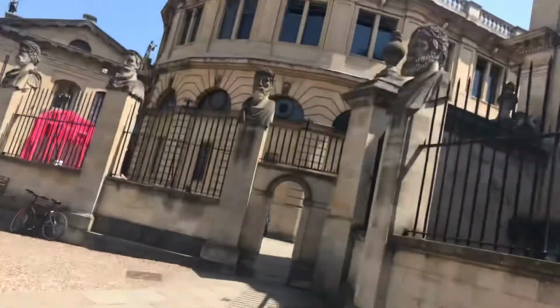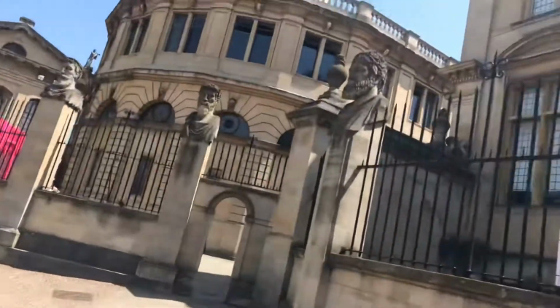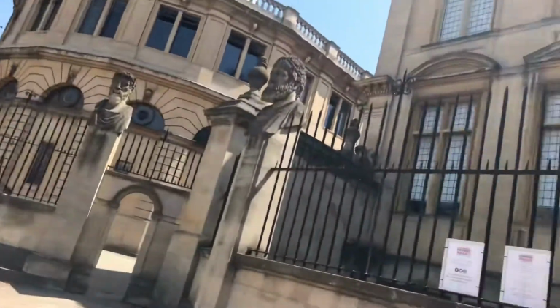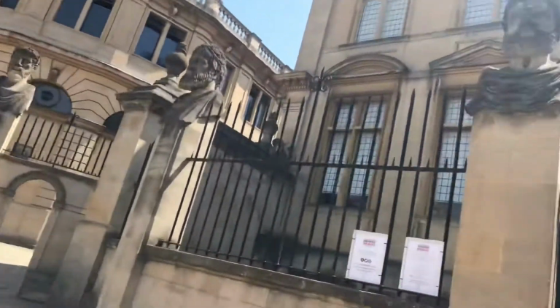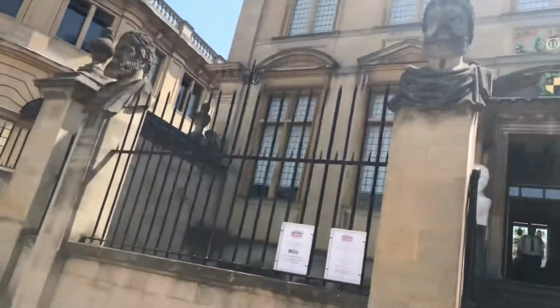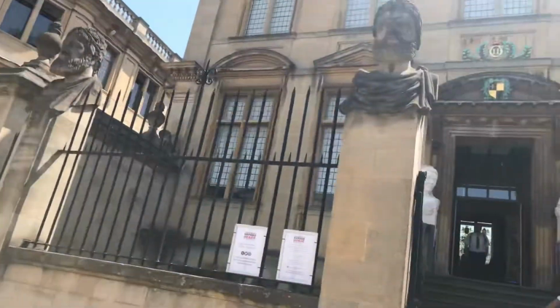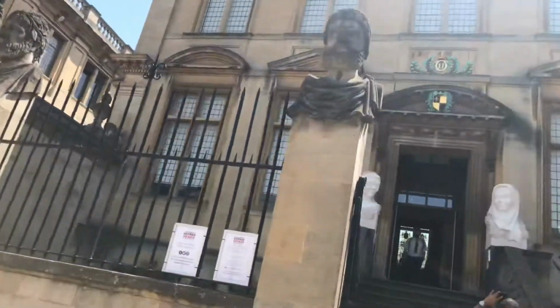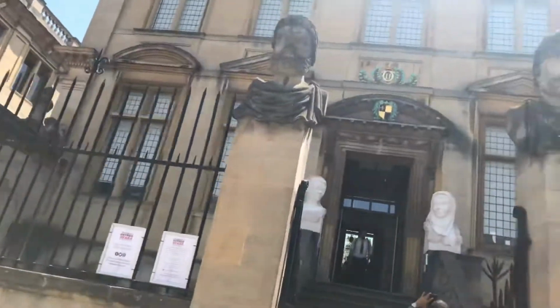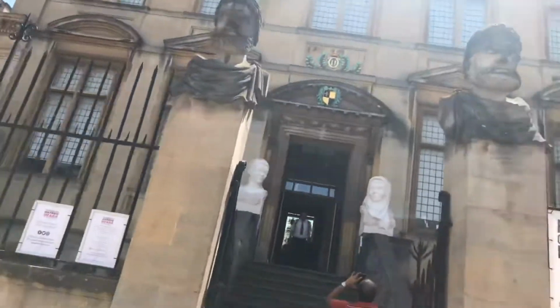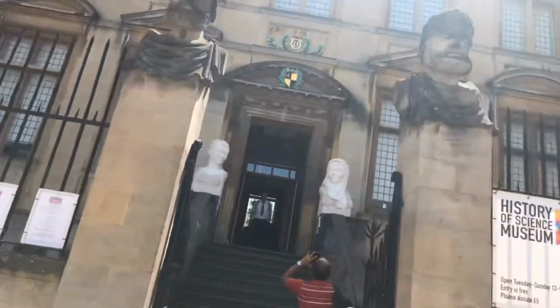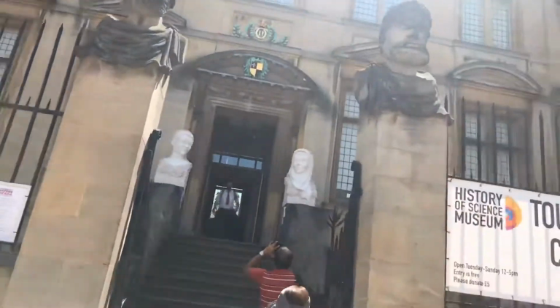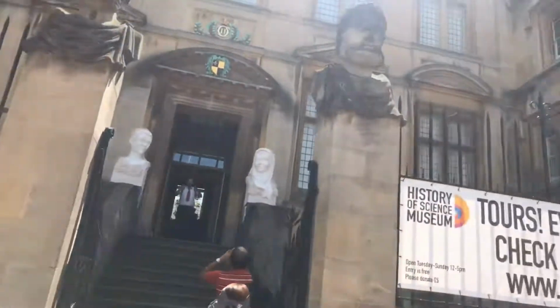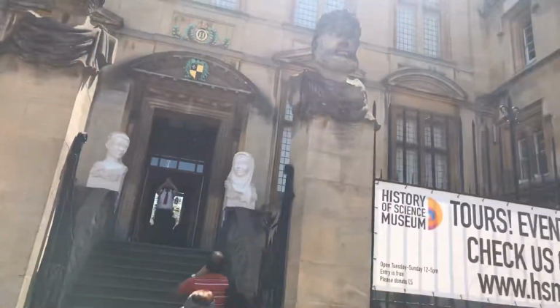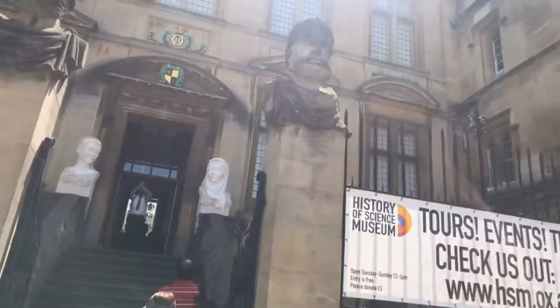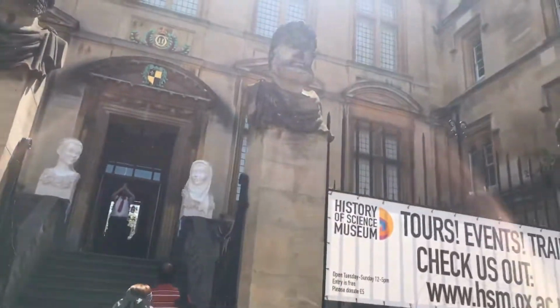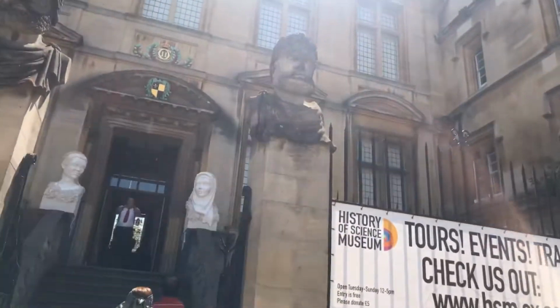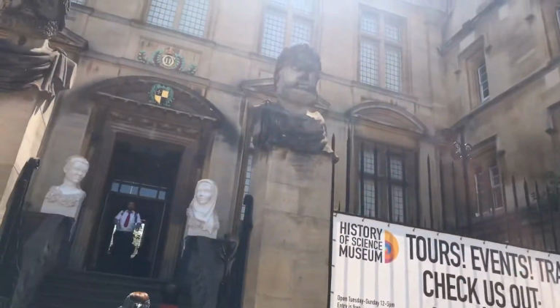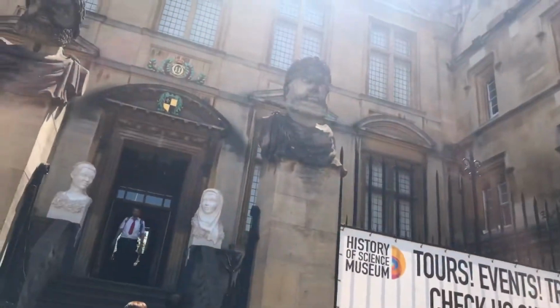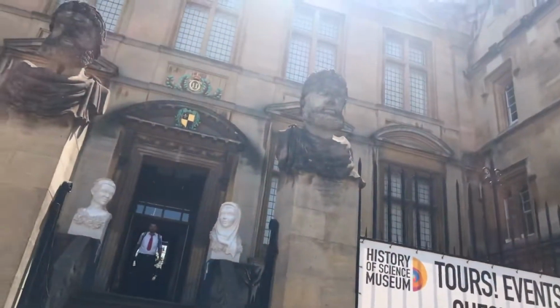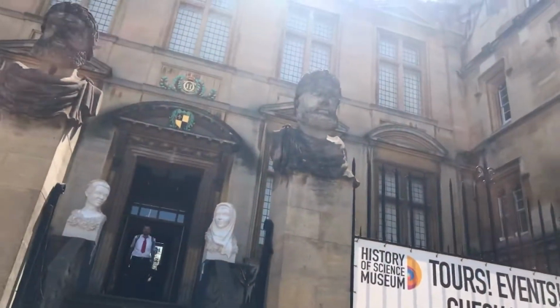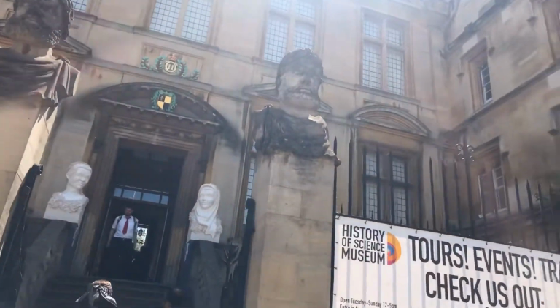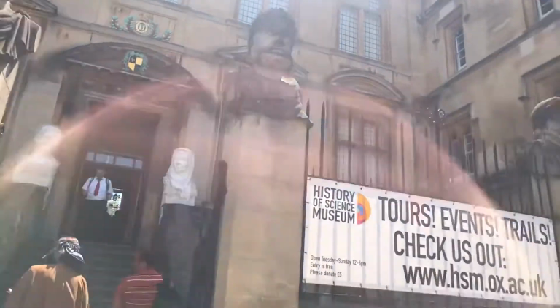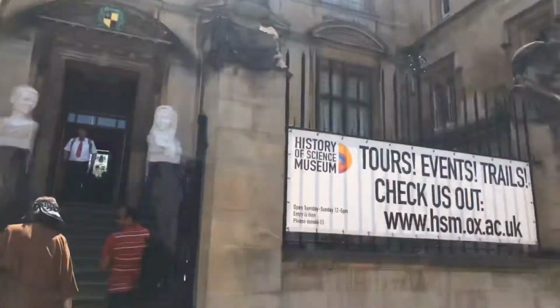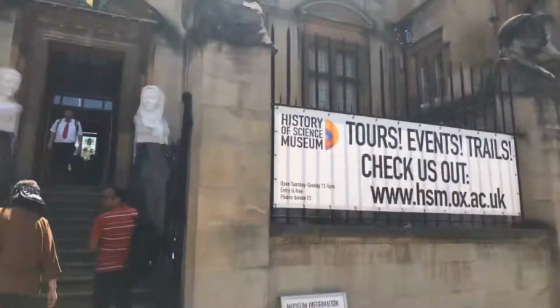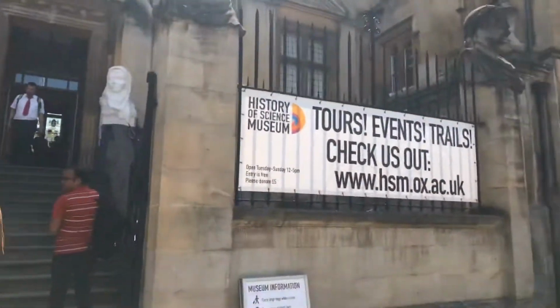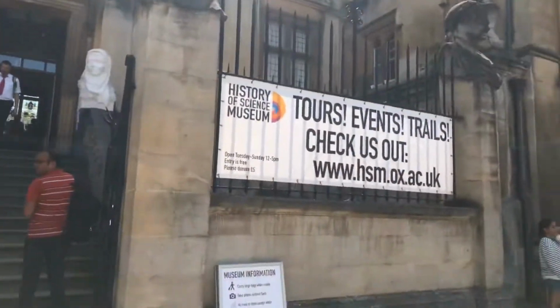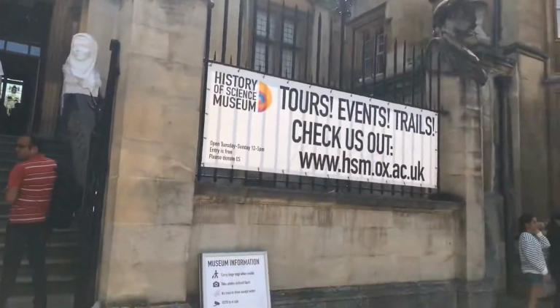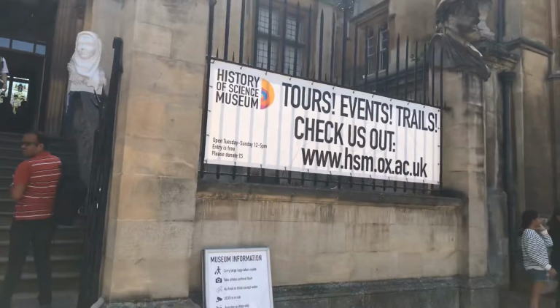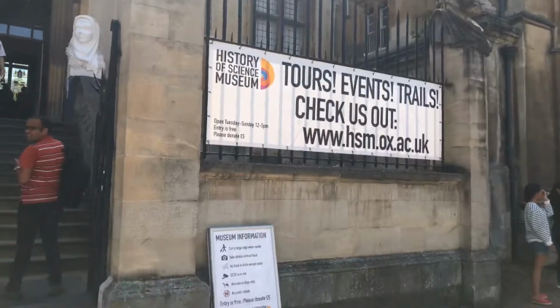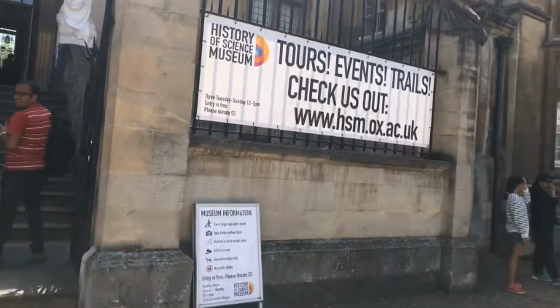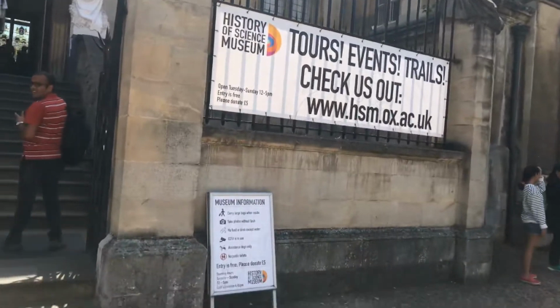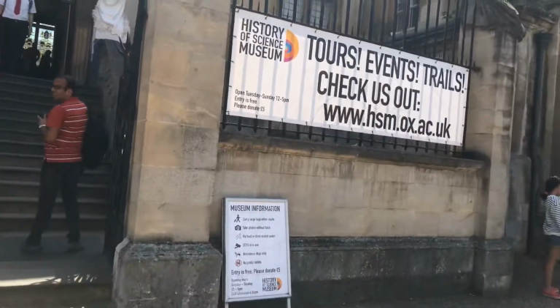That's how it looks like from outside. History of Science Museum.